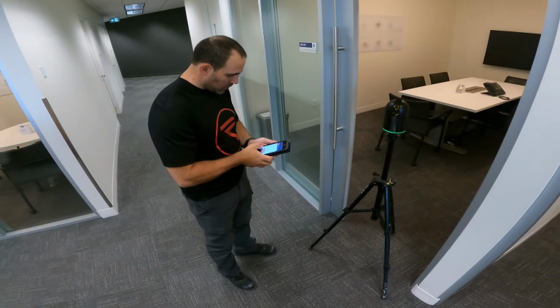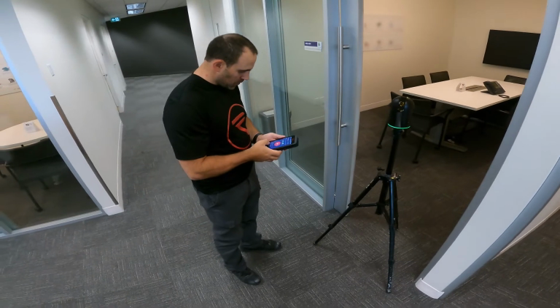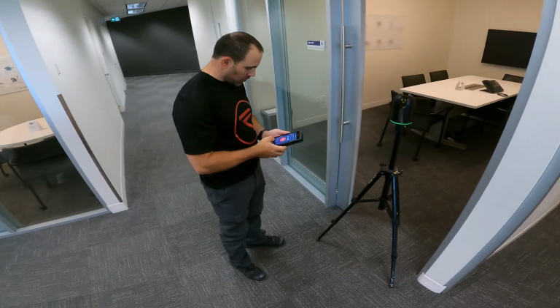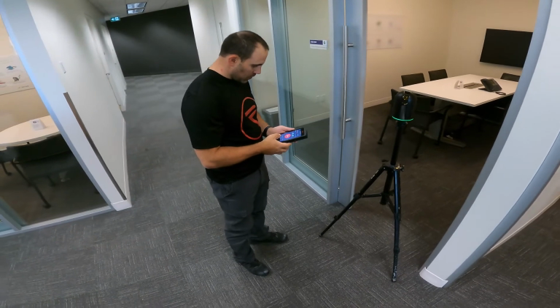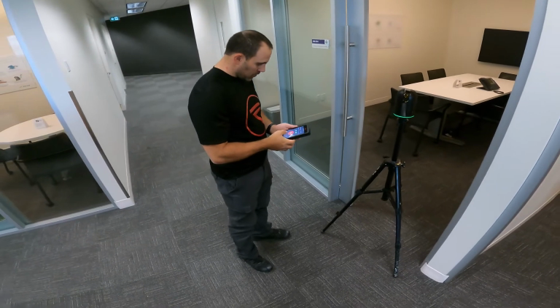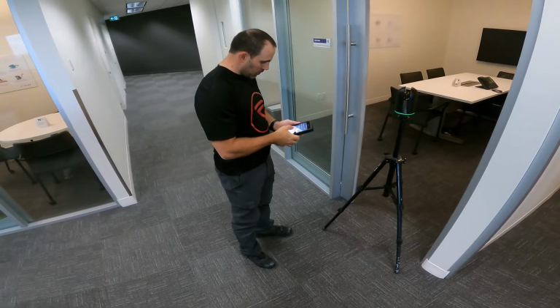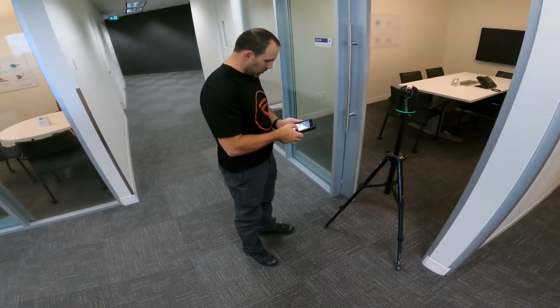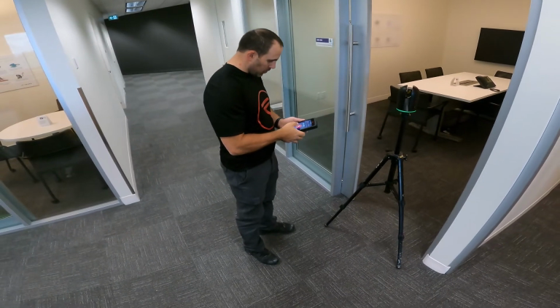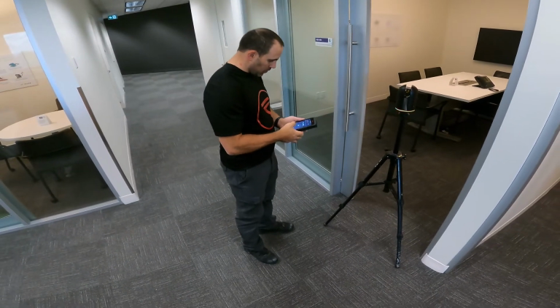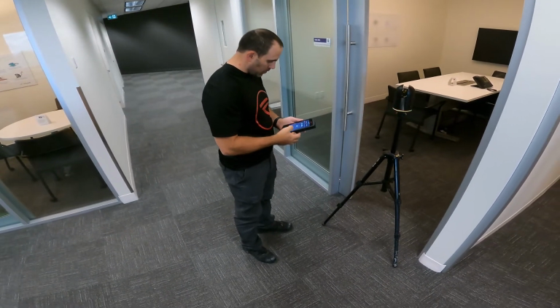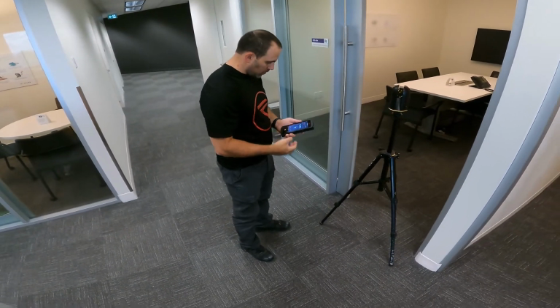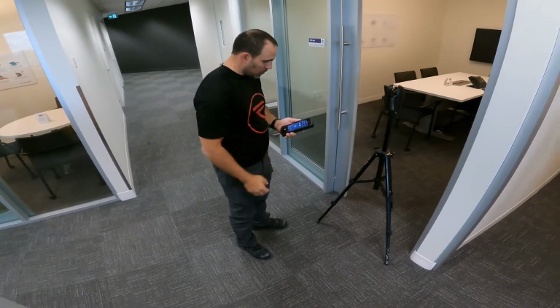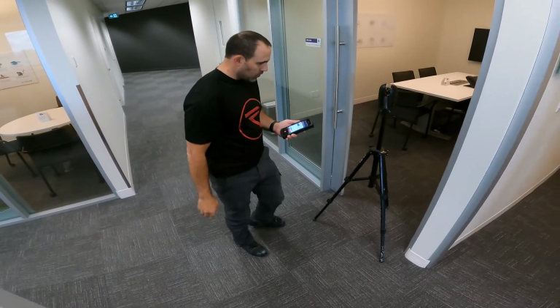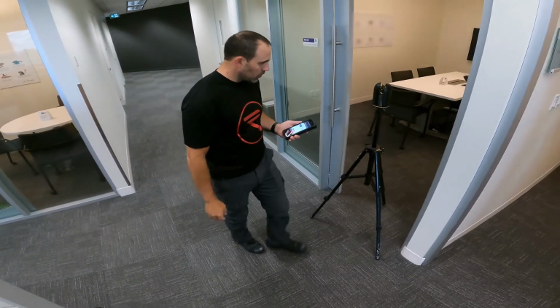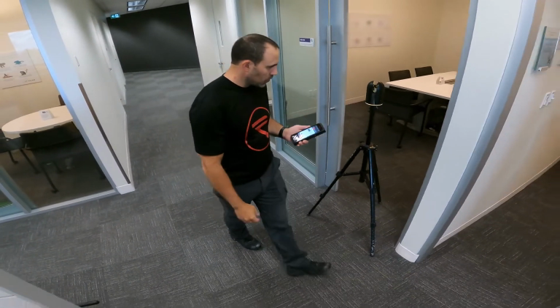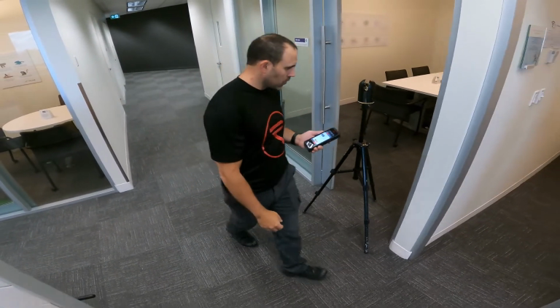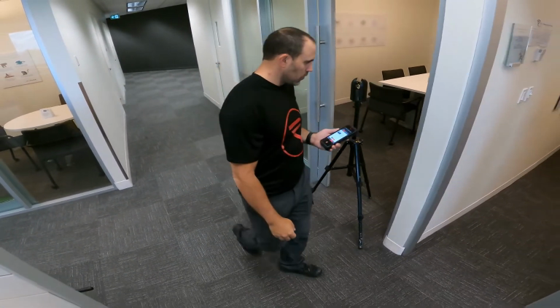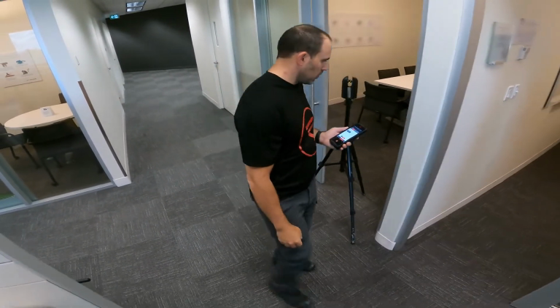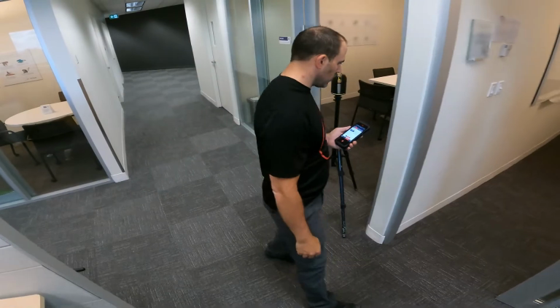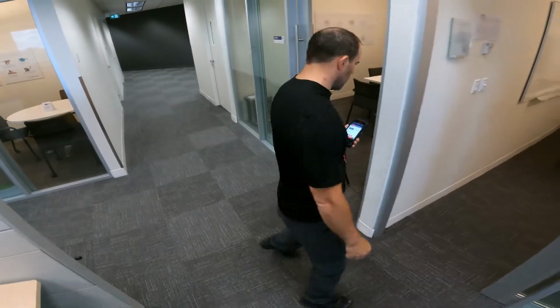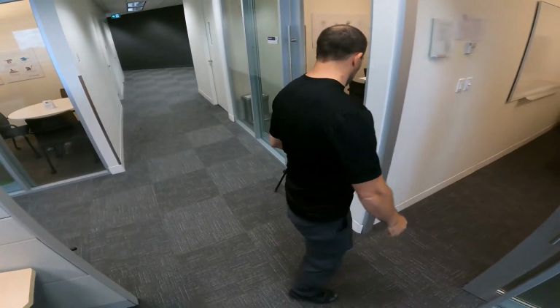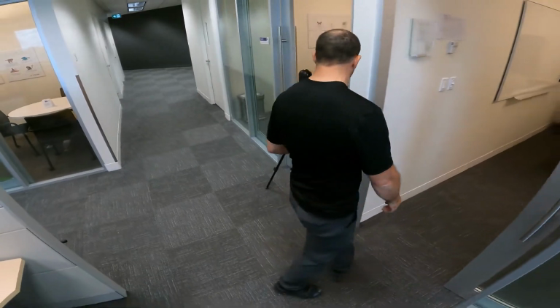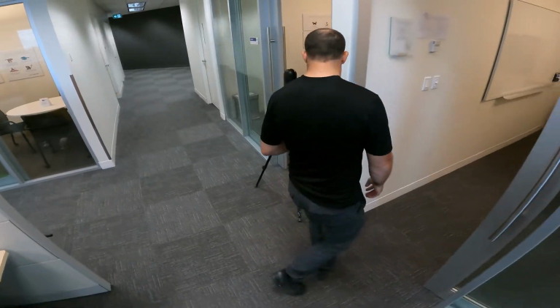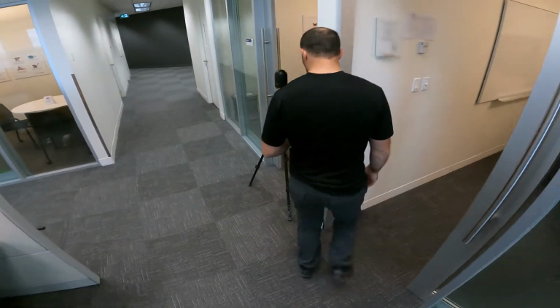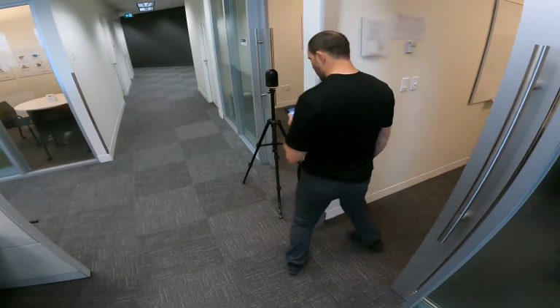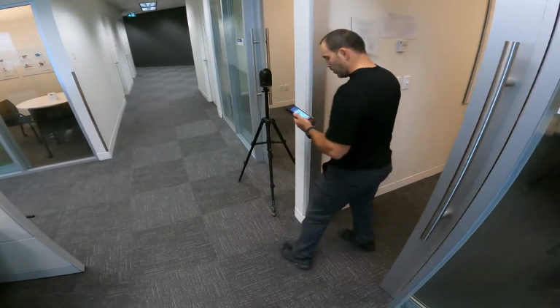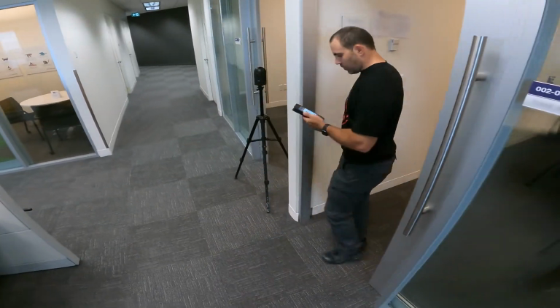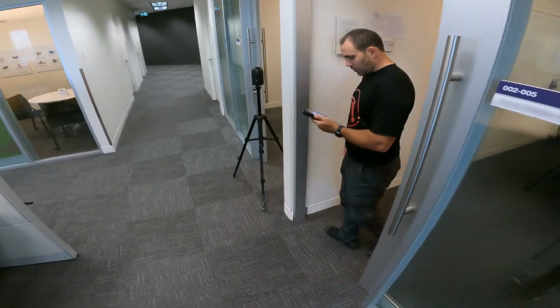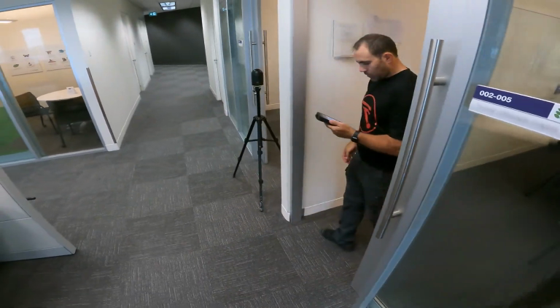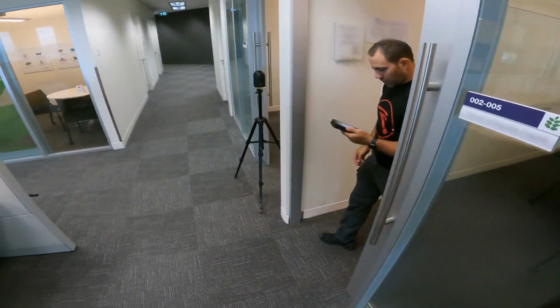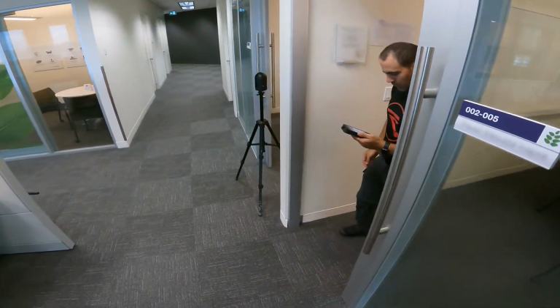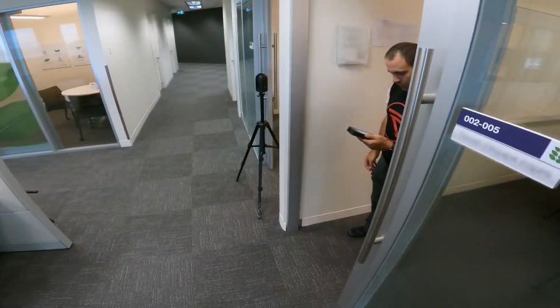Hi, I'm Derek at Reality and today we're using the BLK360 from Leica Geosystems.